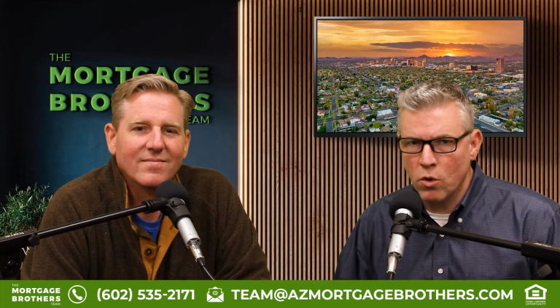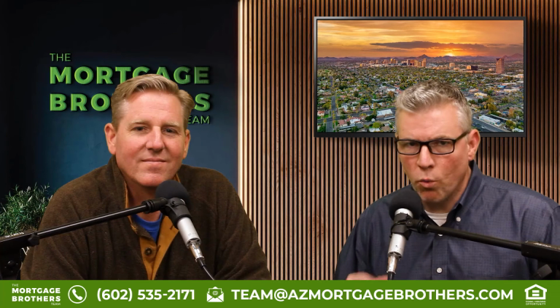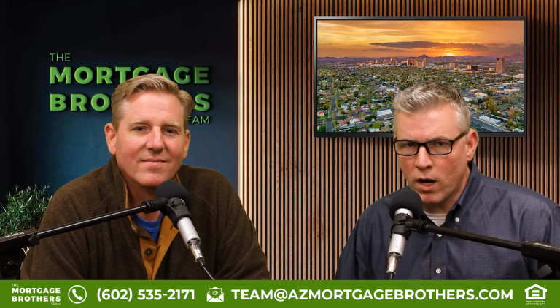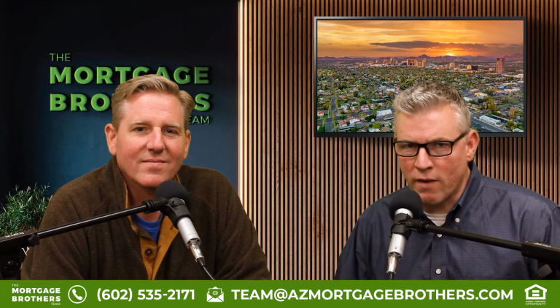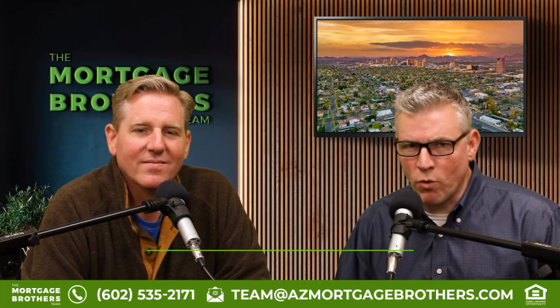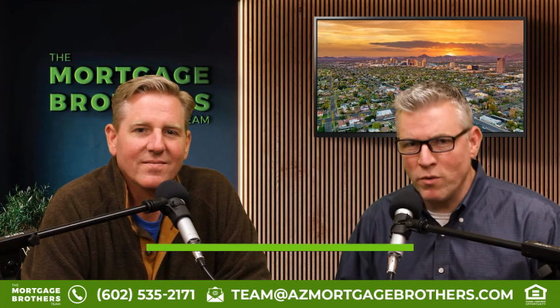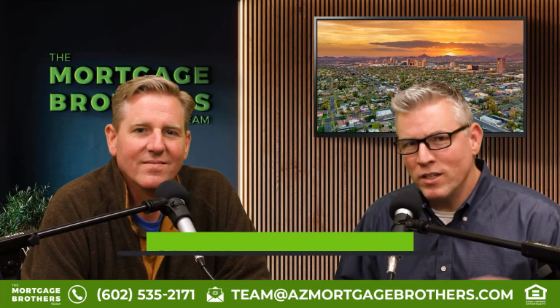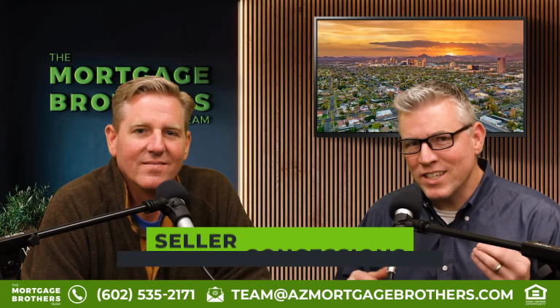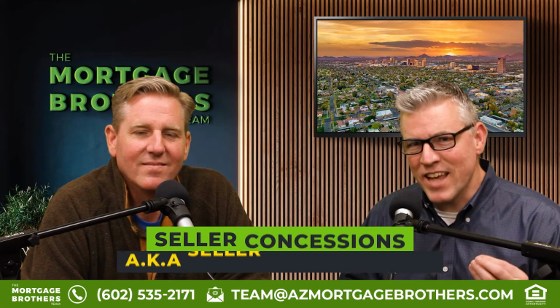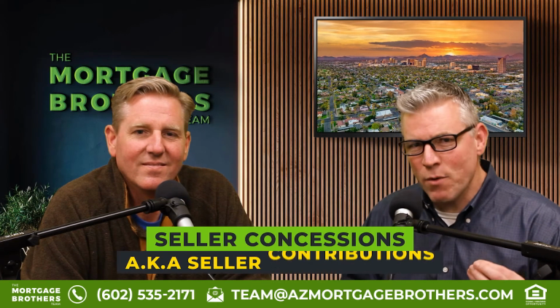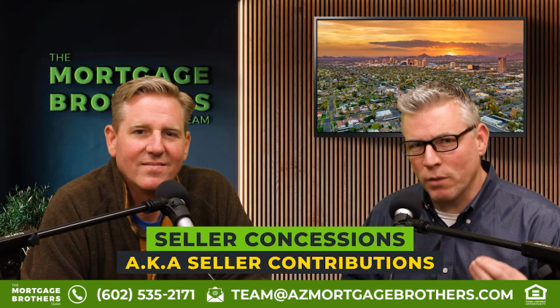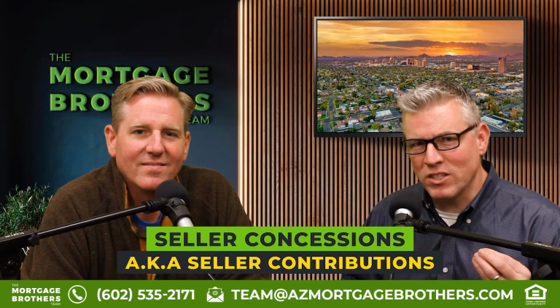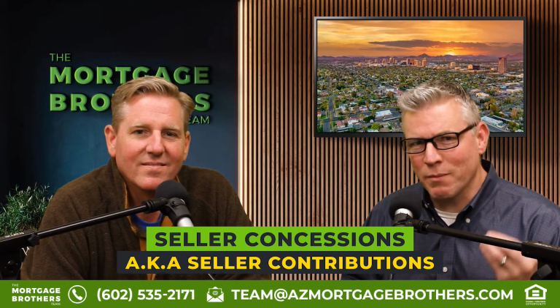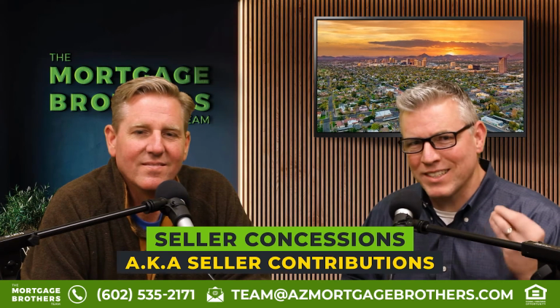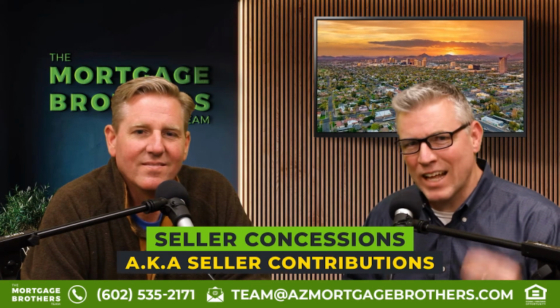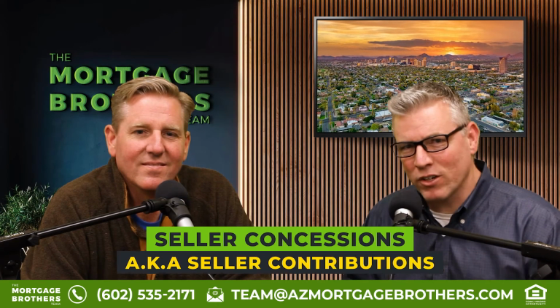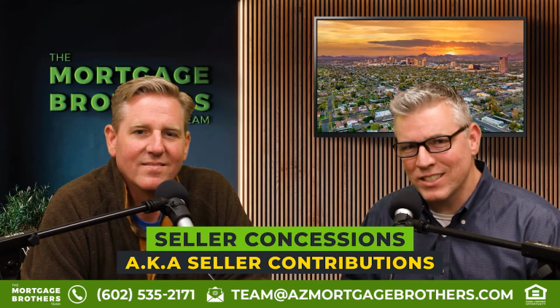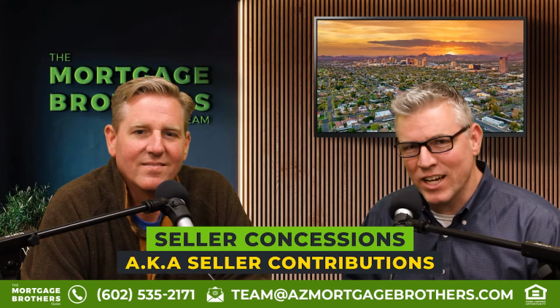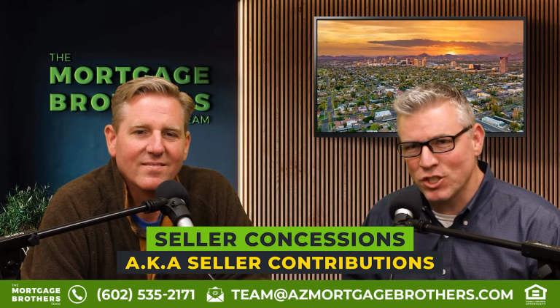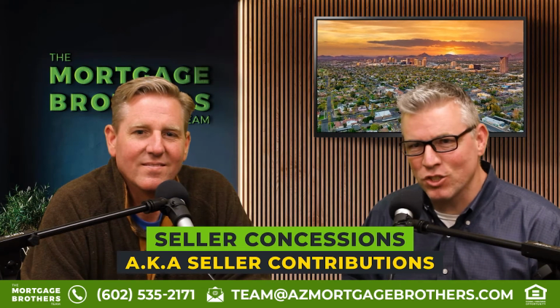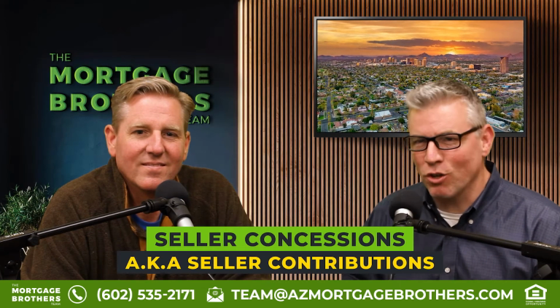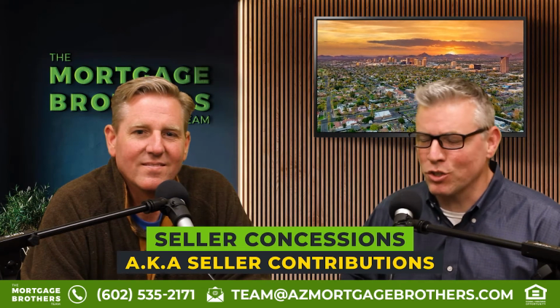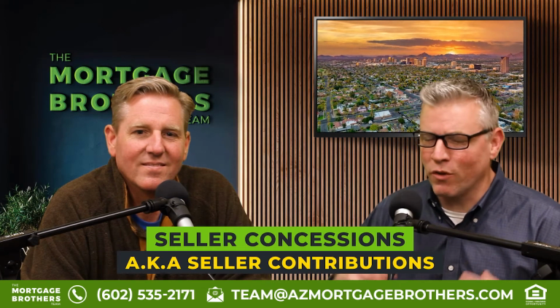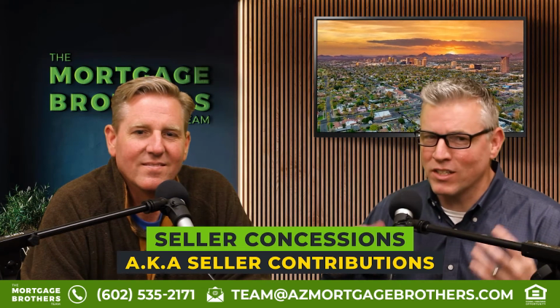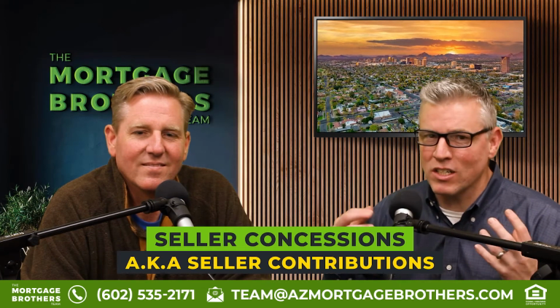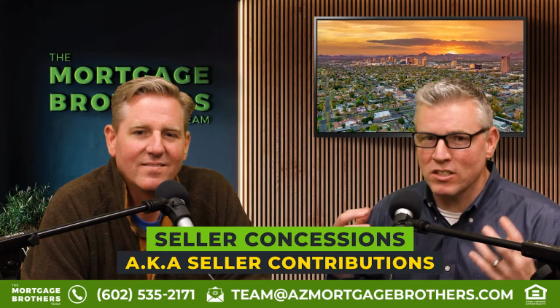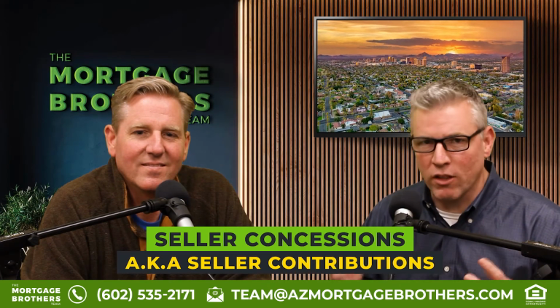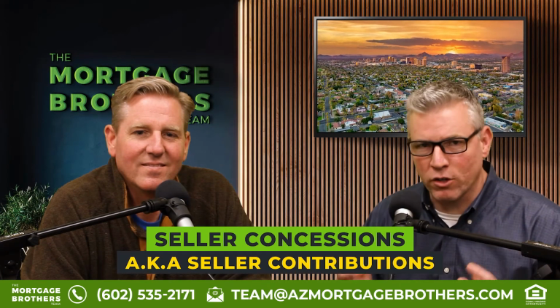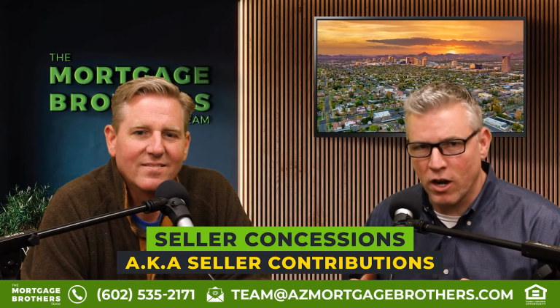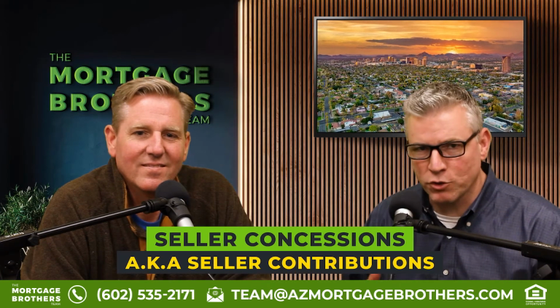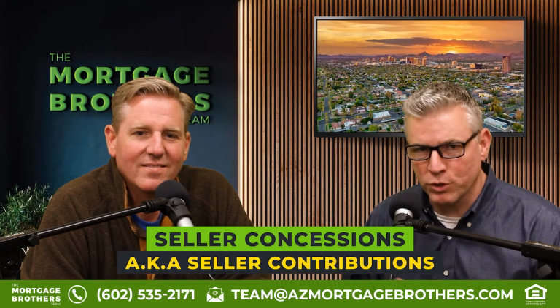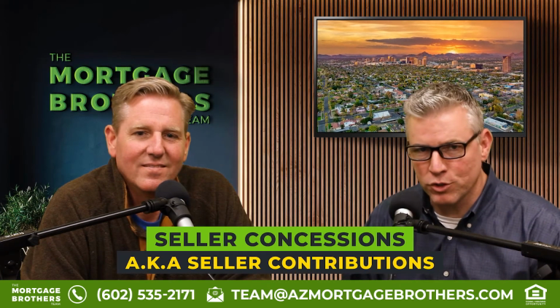Welcome, everyone. Today we're going to be talking about seller concessions, also known as seller contributions.